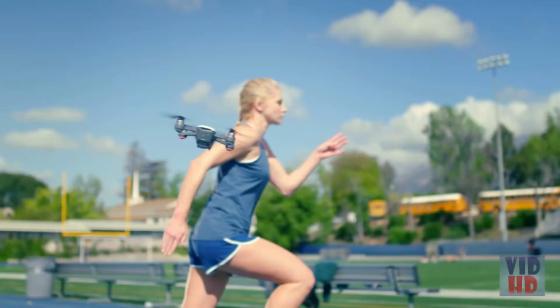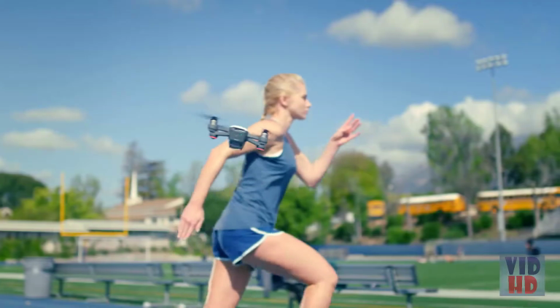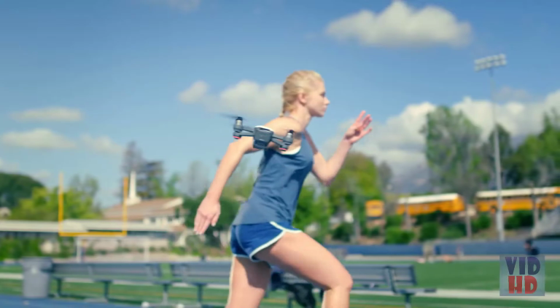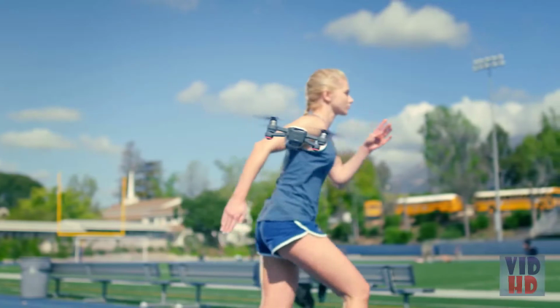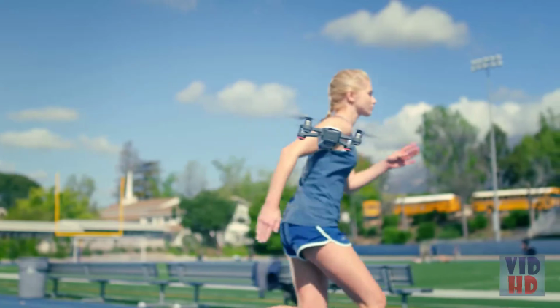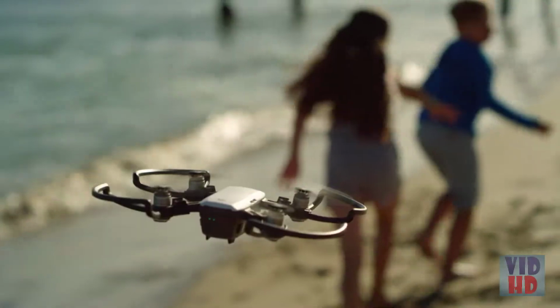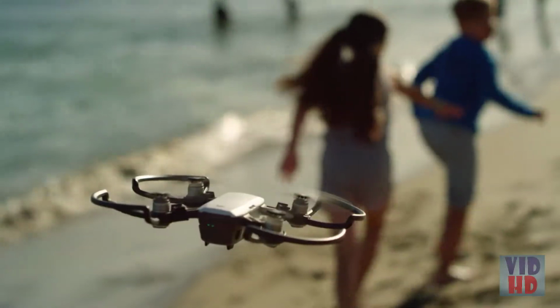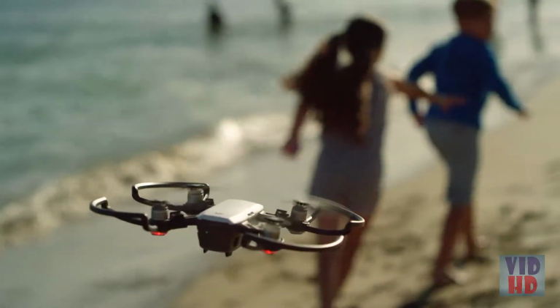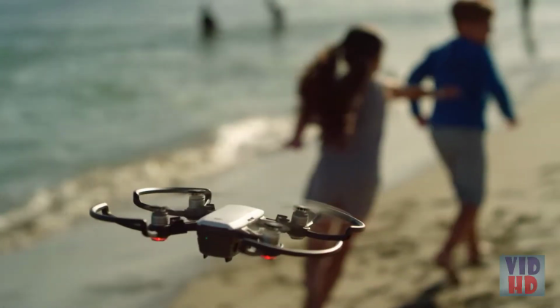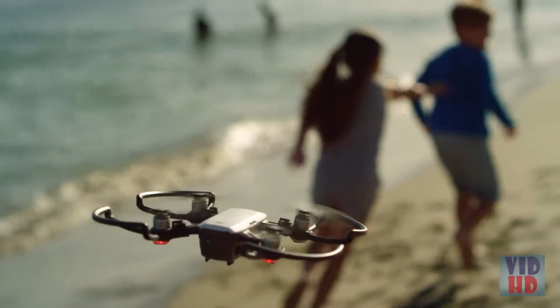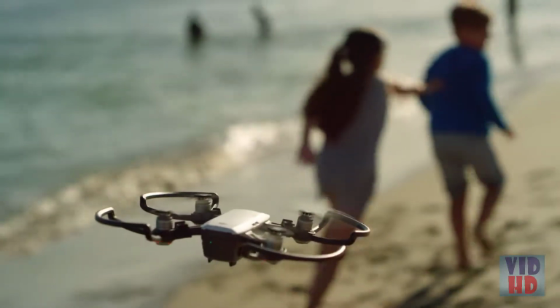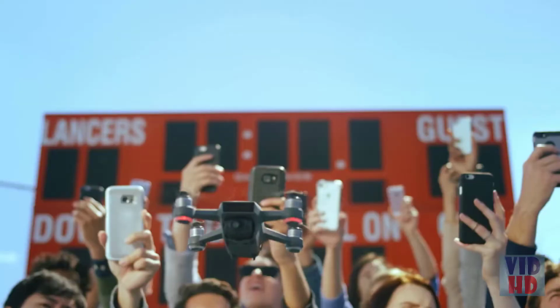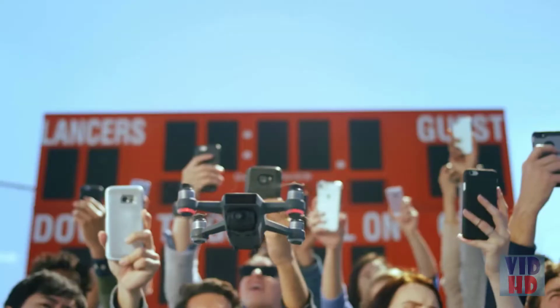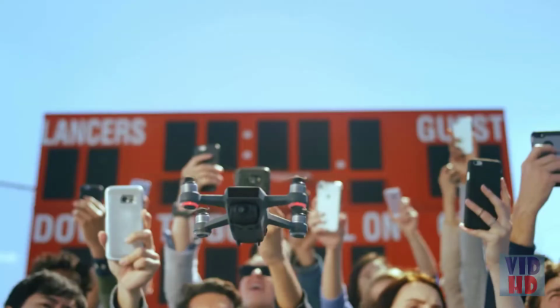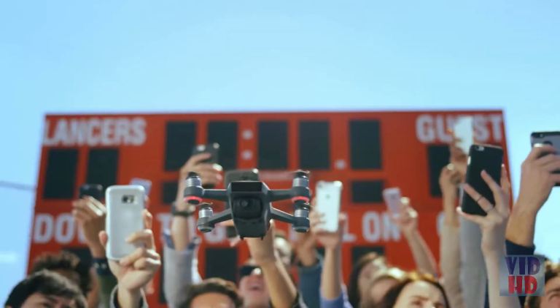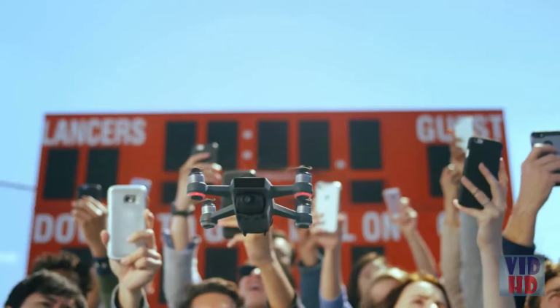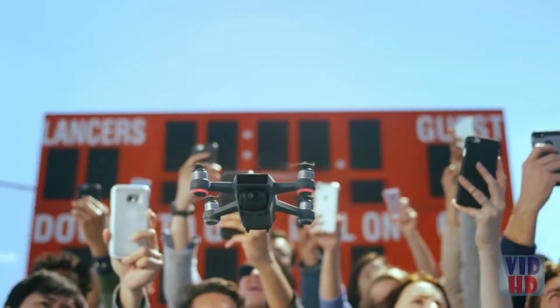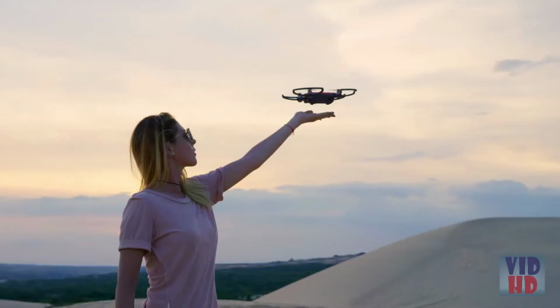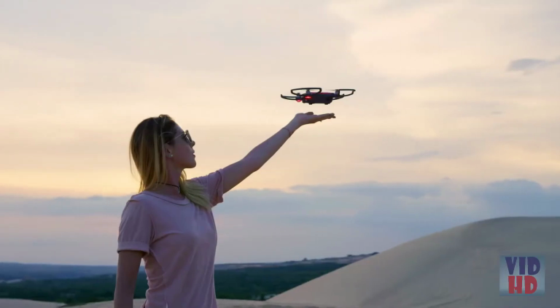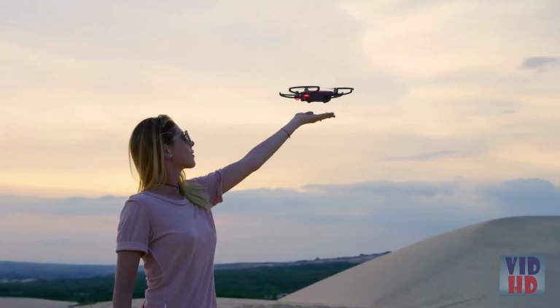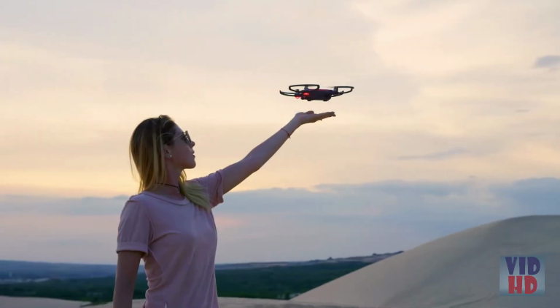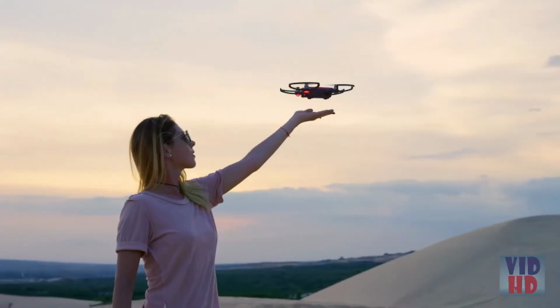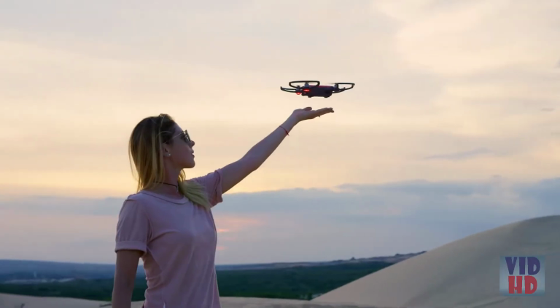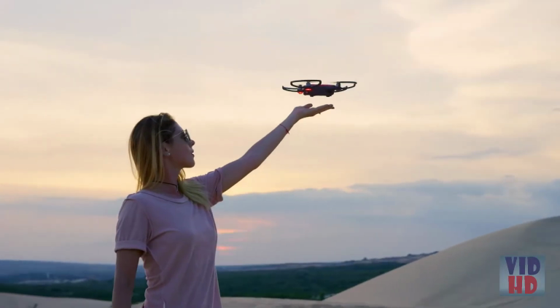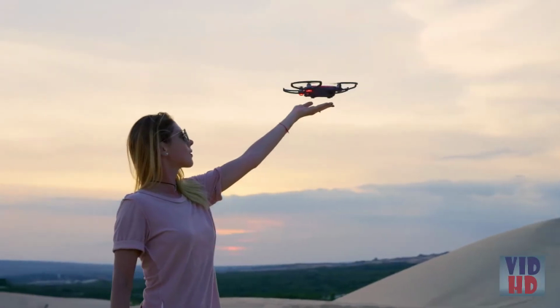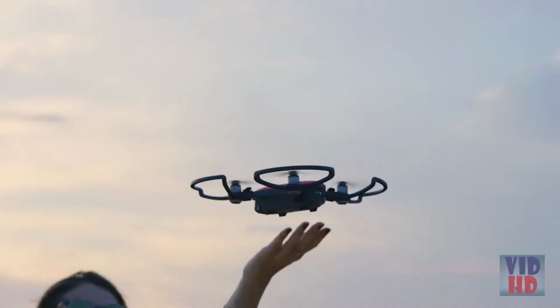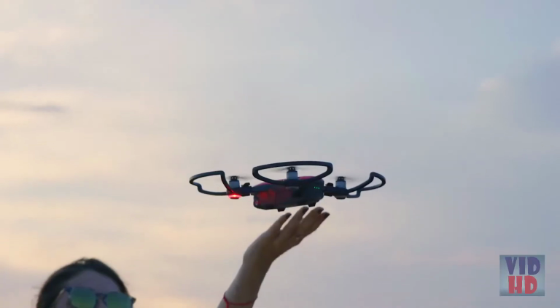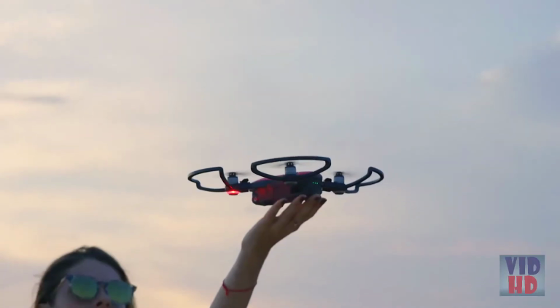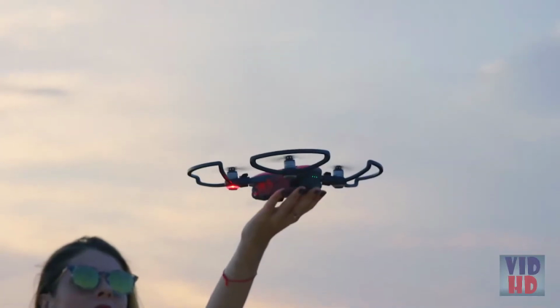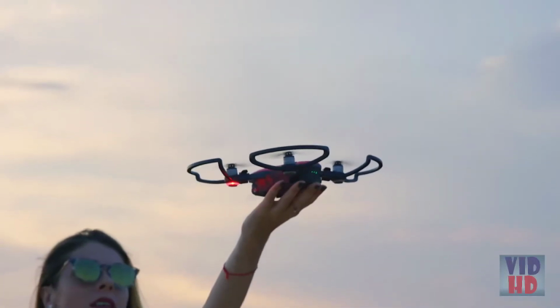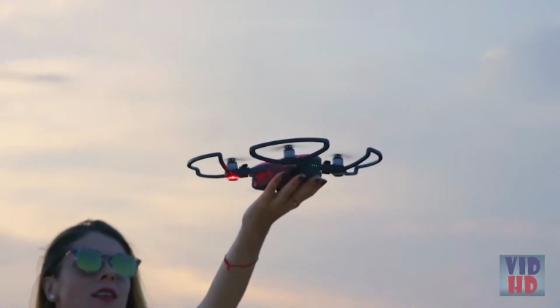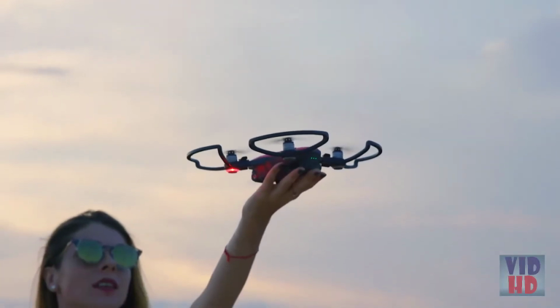Spark your aerial creativity anywhere. All you need to do is seize the moment.